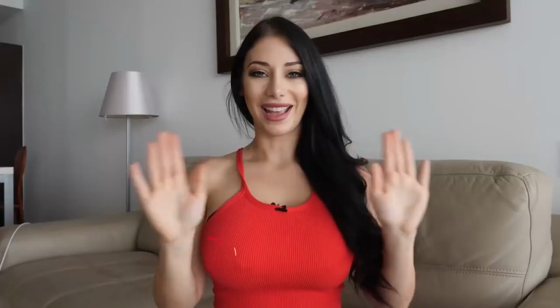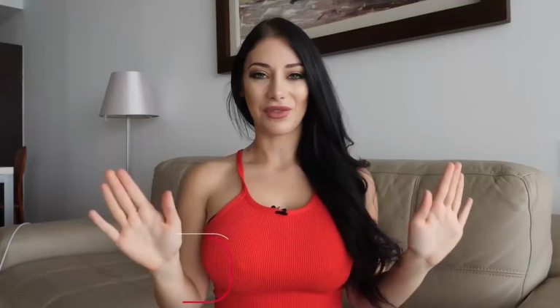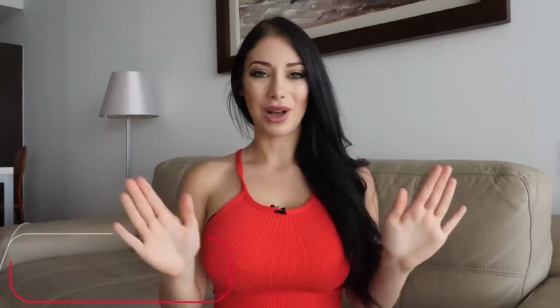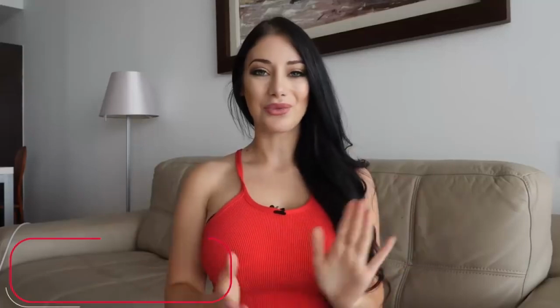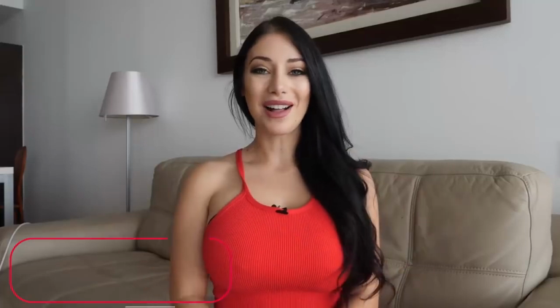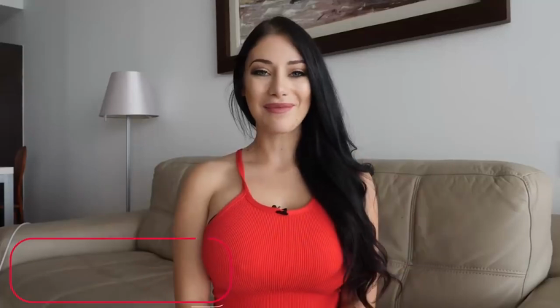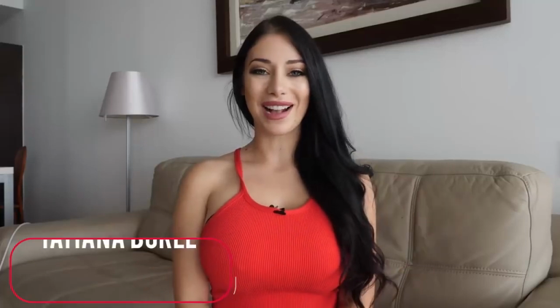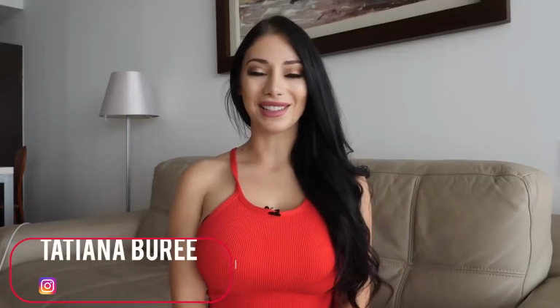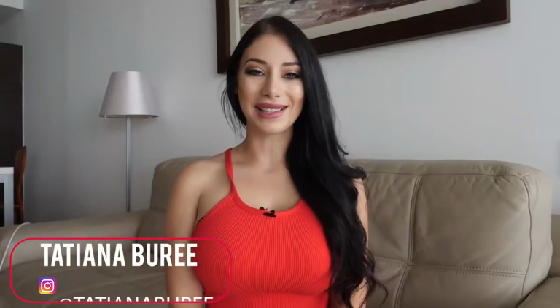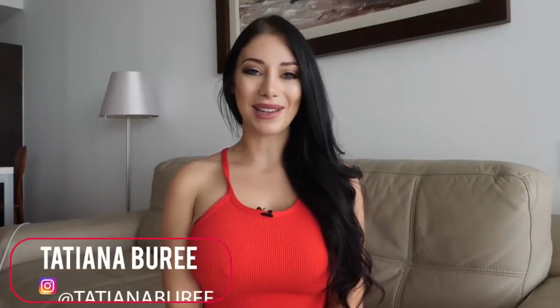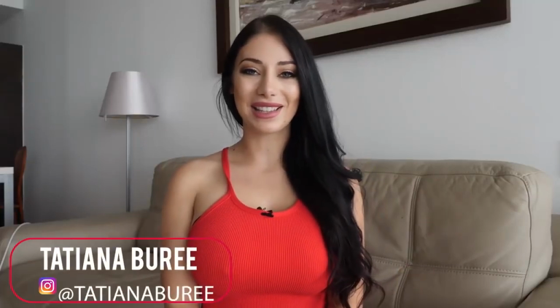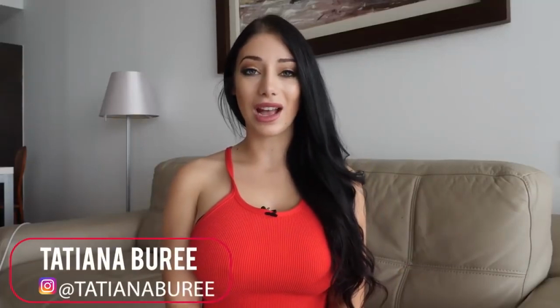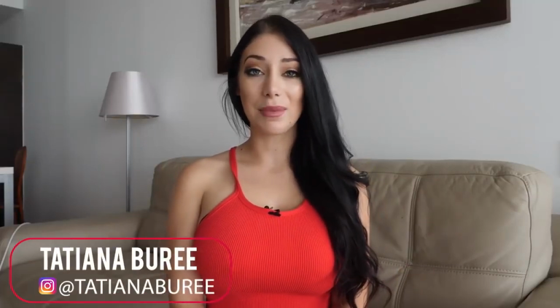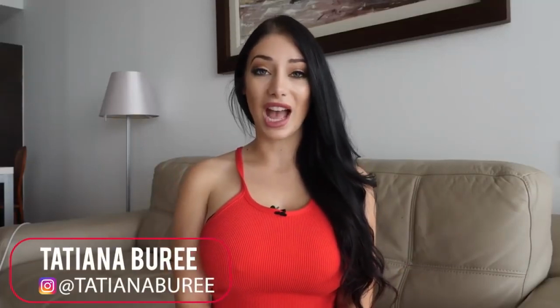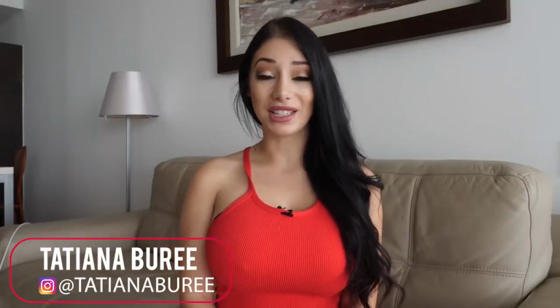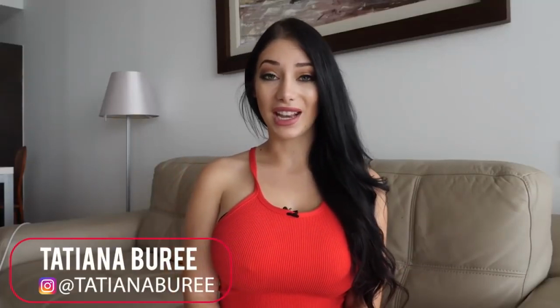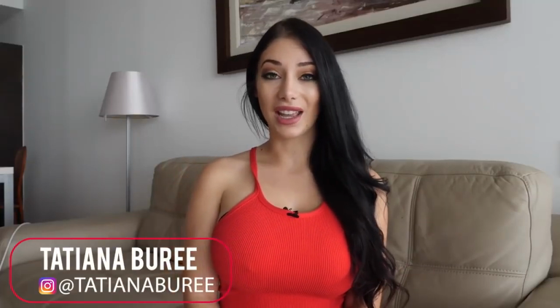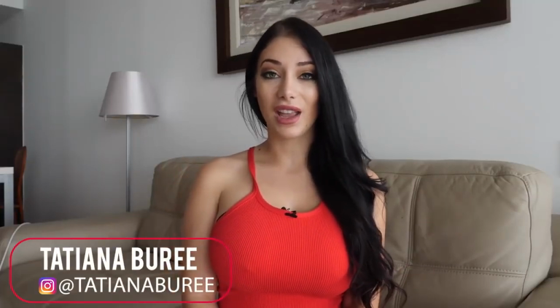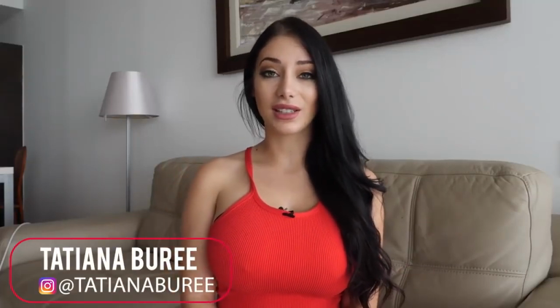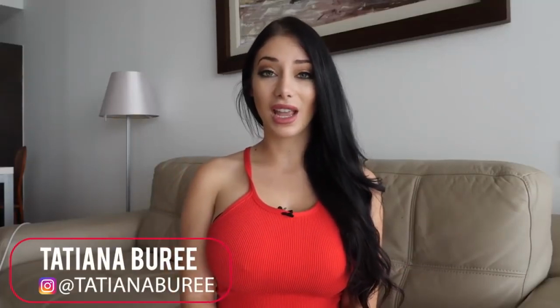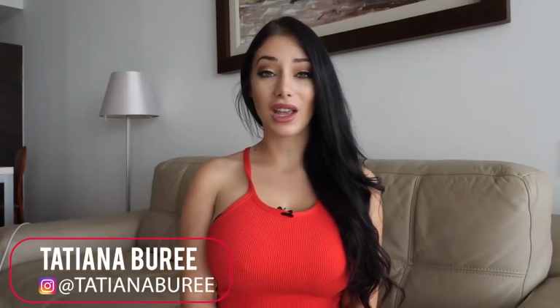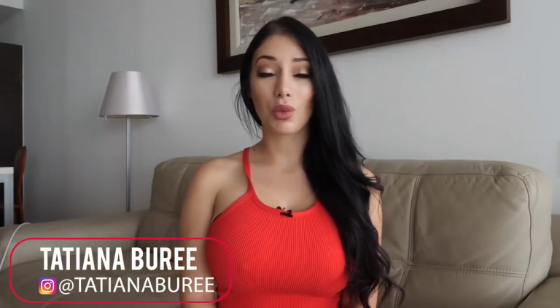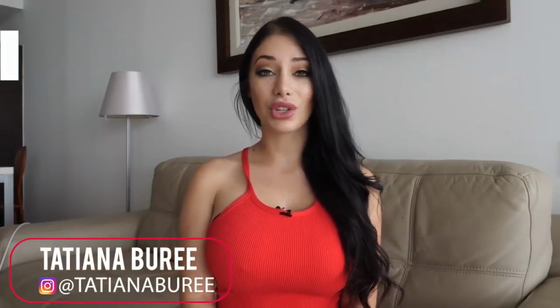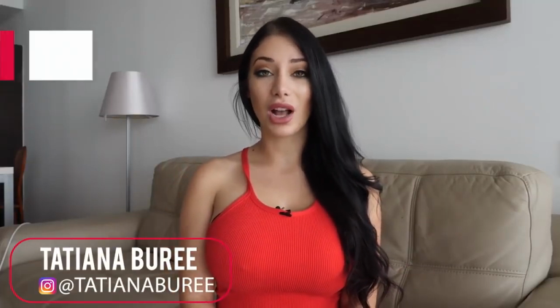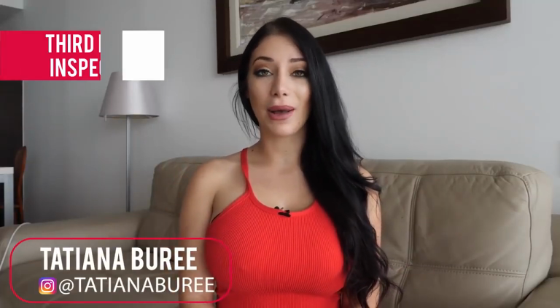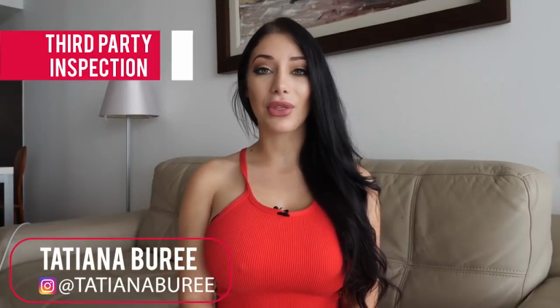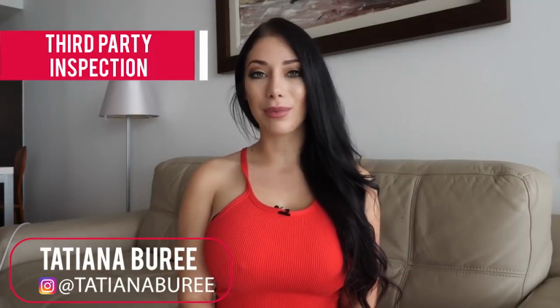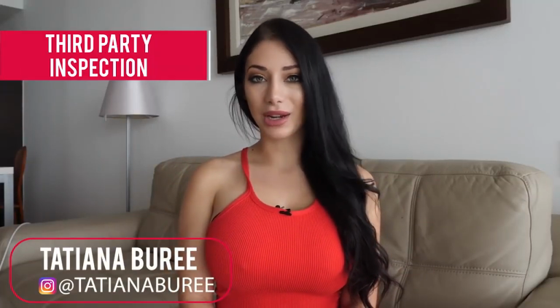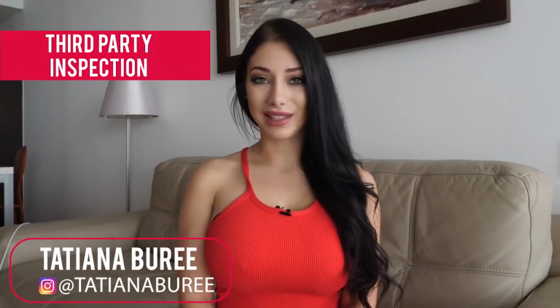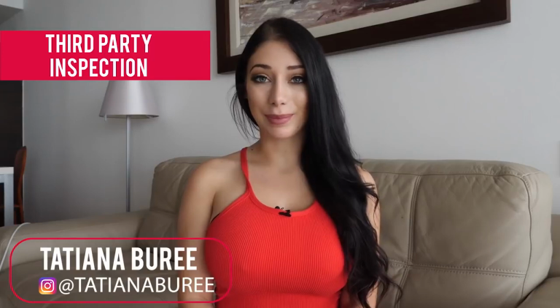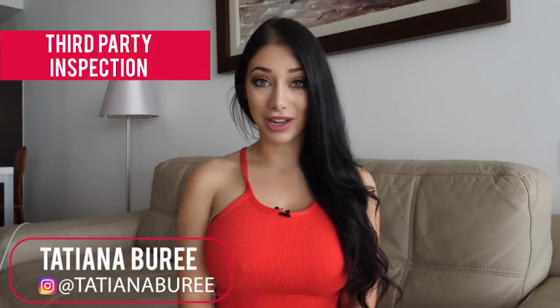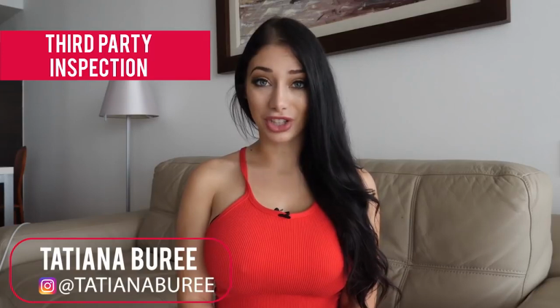Hey everyone, welcome back to What's Fizz. I'm Tatiana and today we're going to talk about third-party inspection.